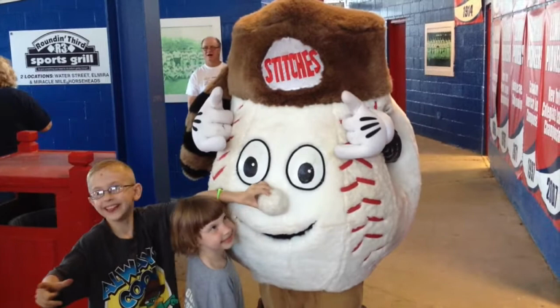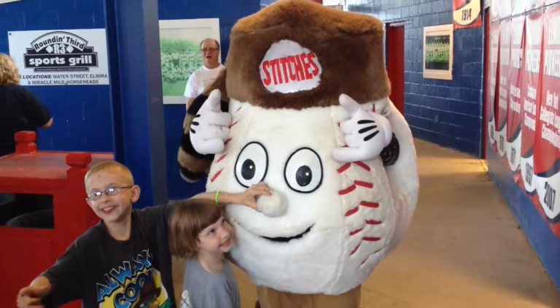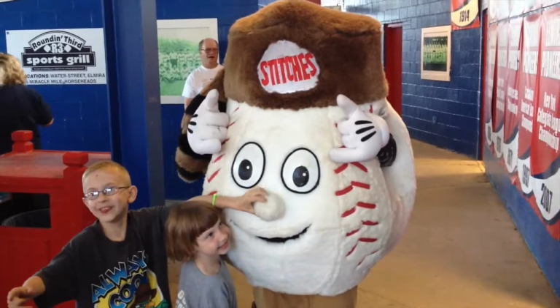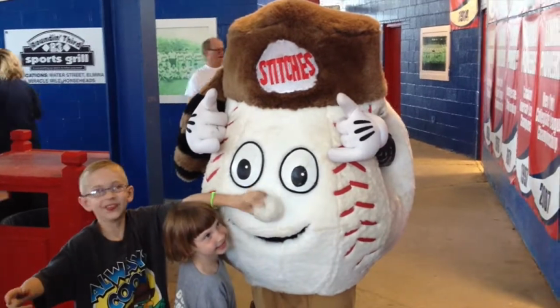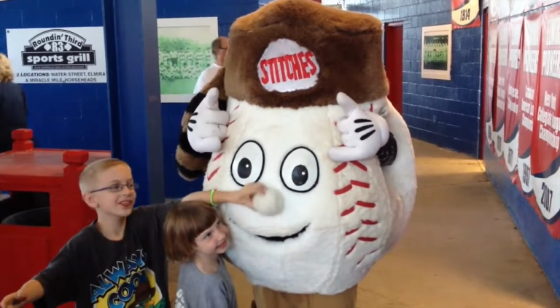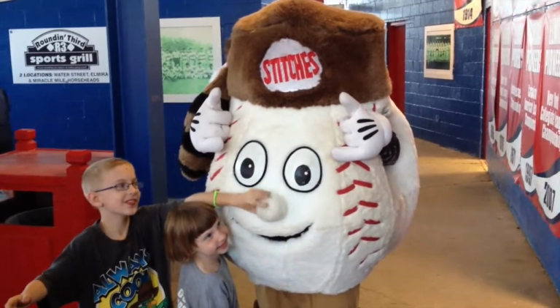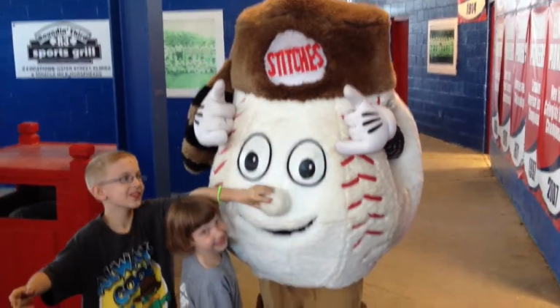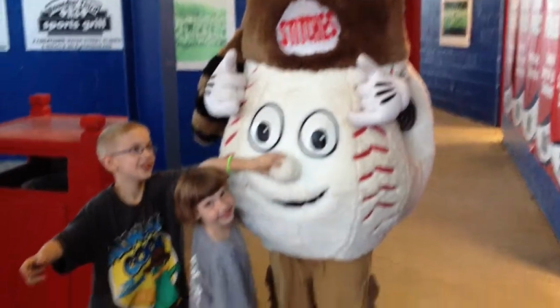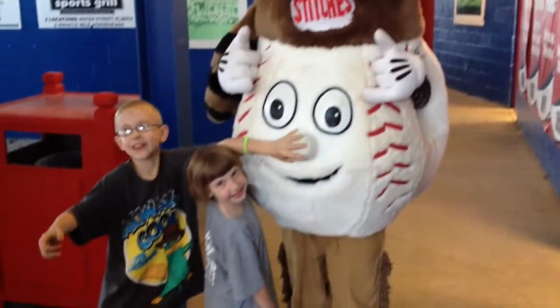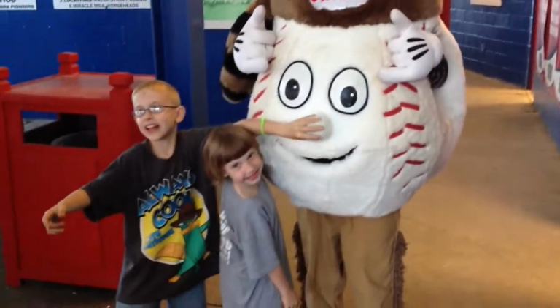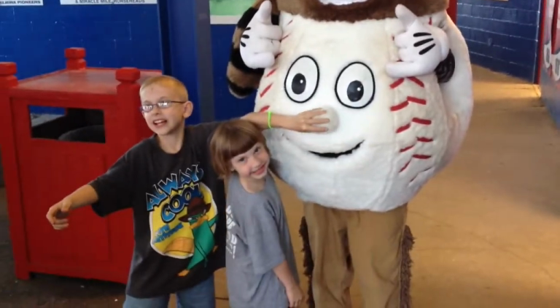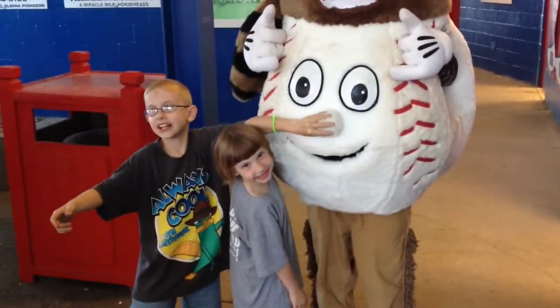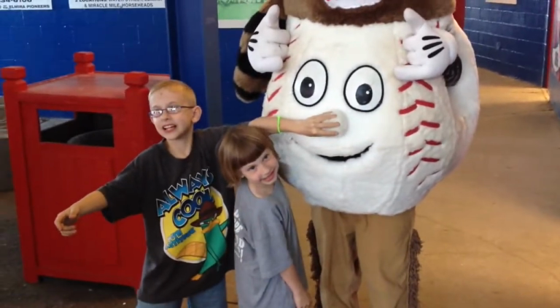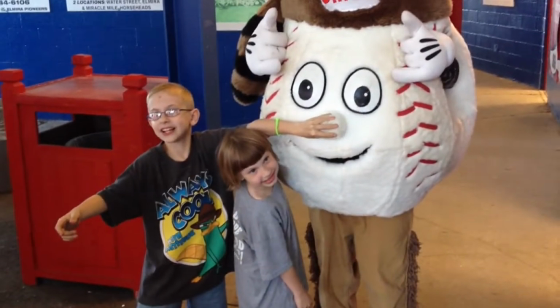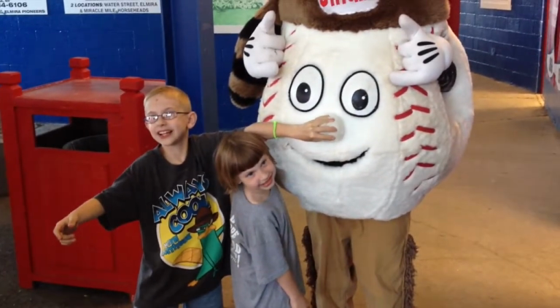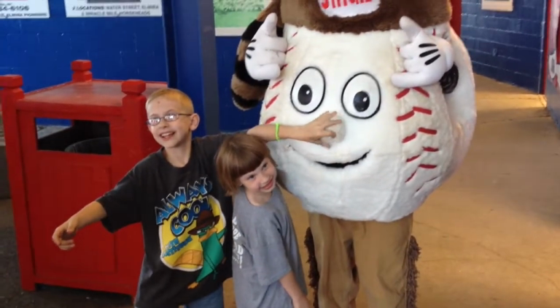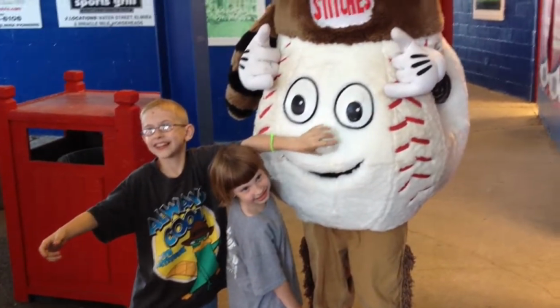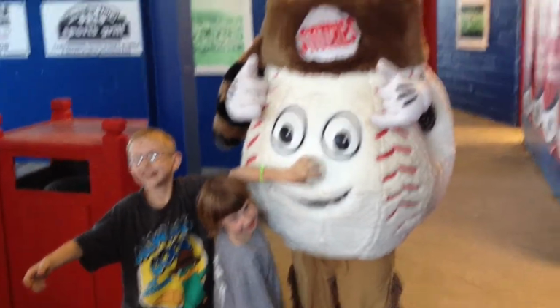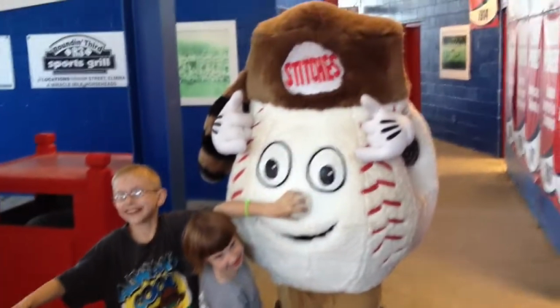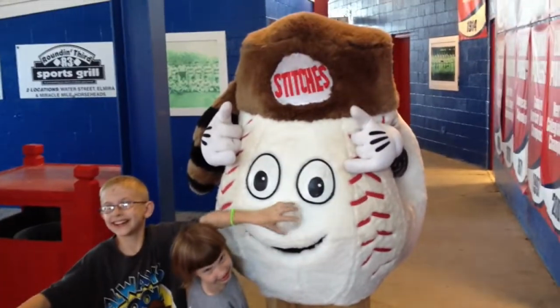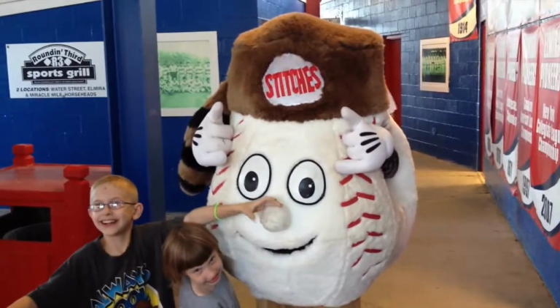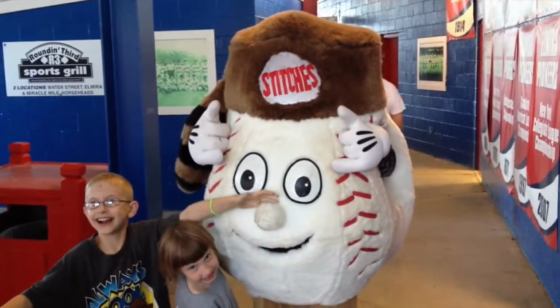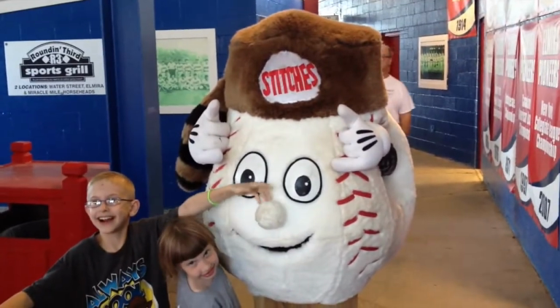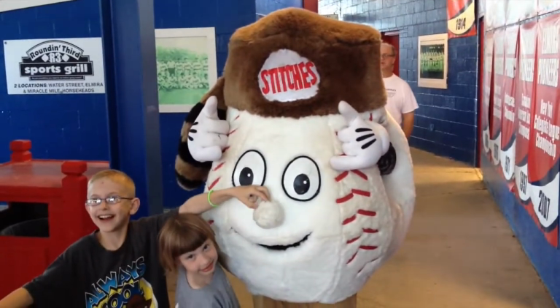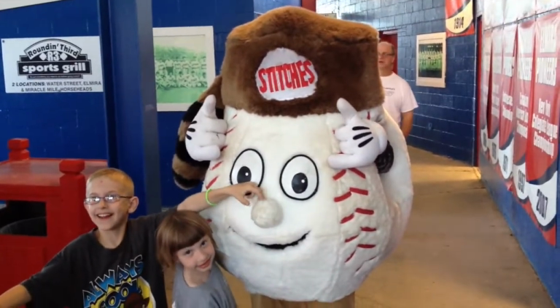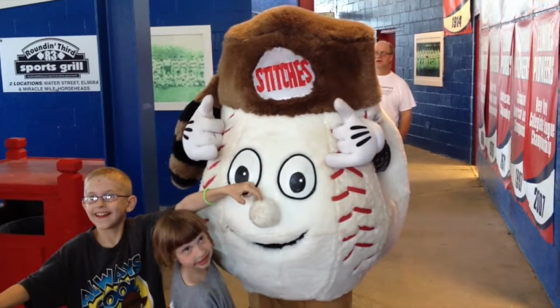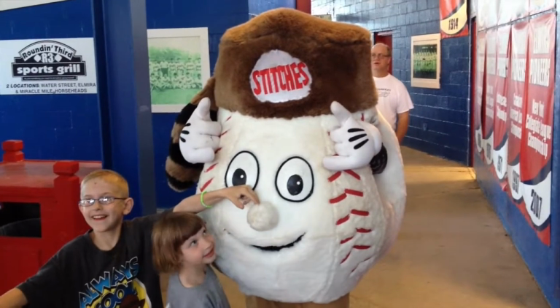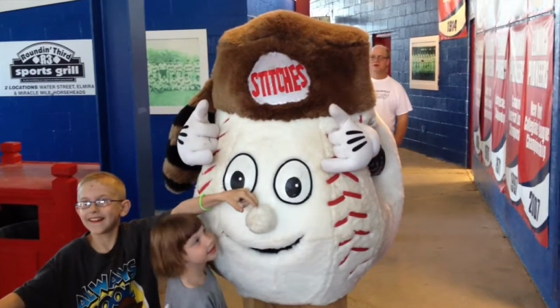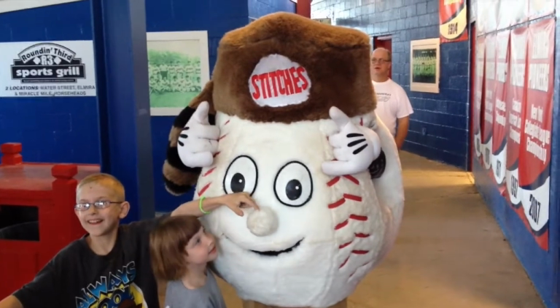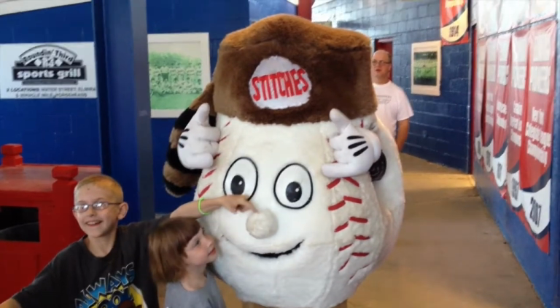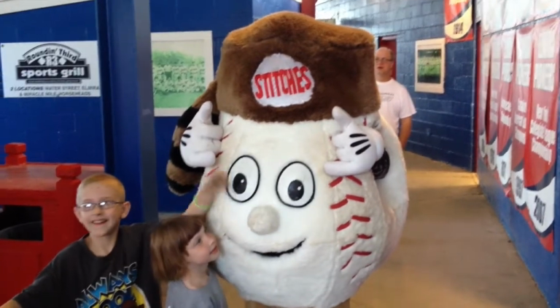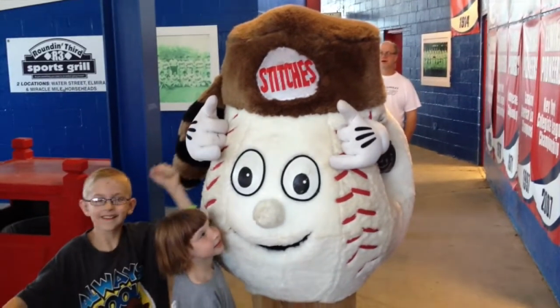Here's Stitch — the mascot. Adored and loved by kids of all ages. Oh, this is terrible. Horrible.